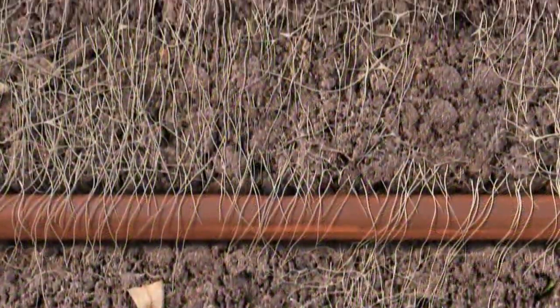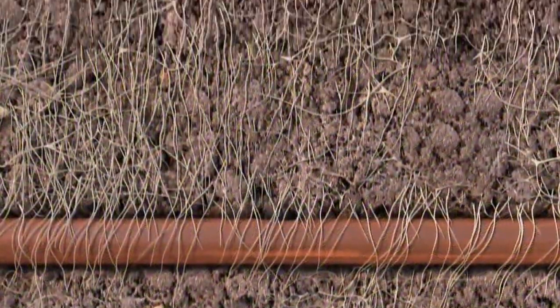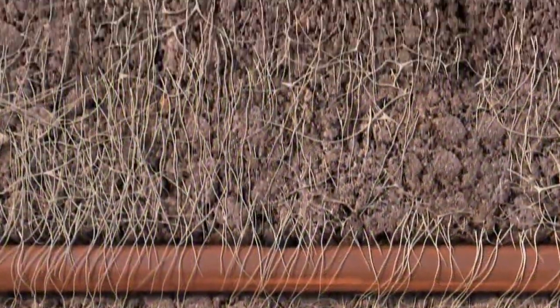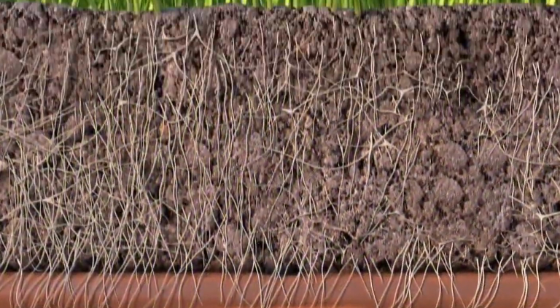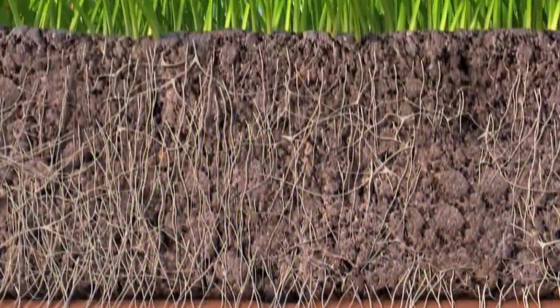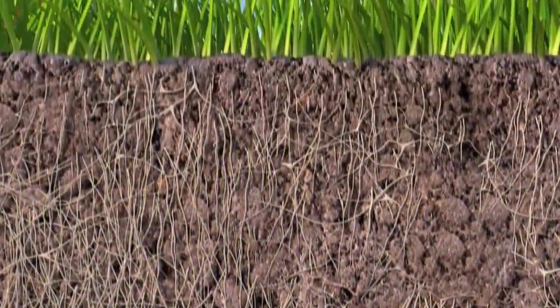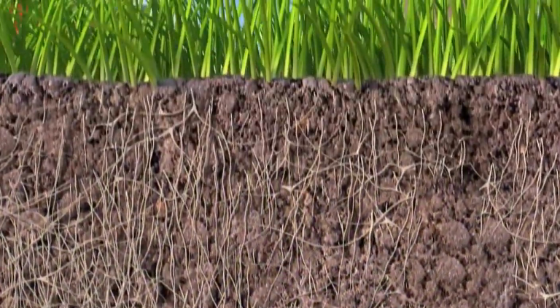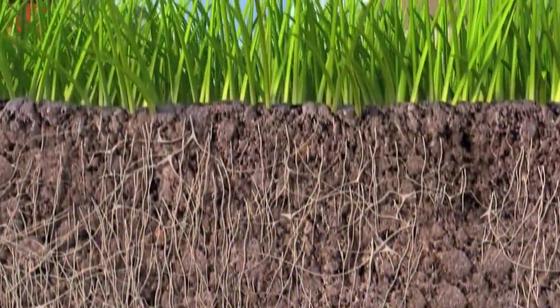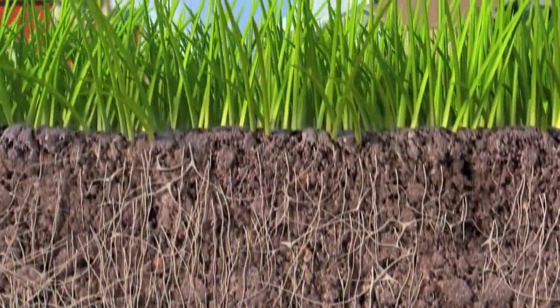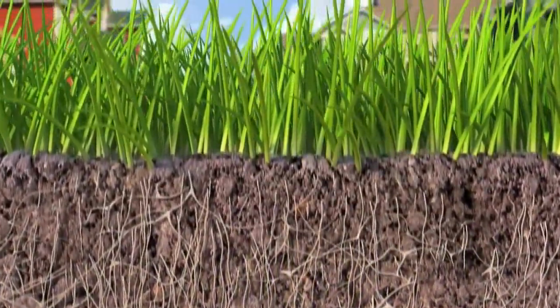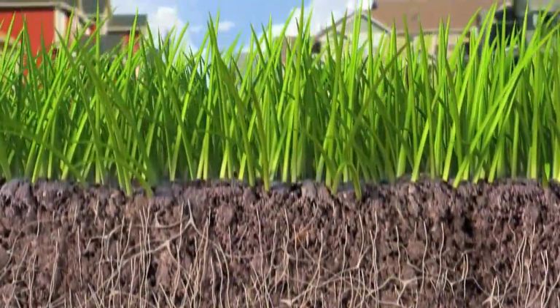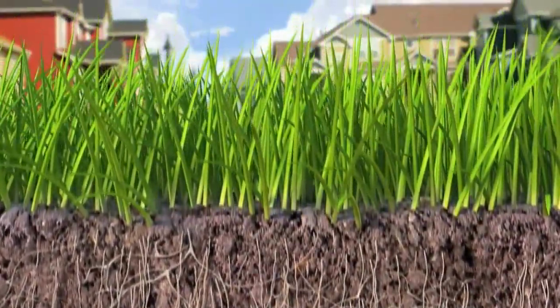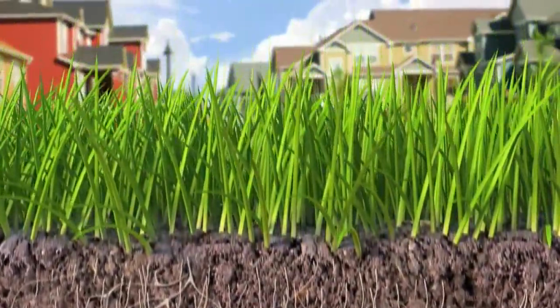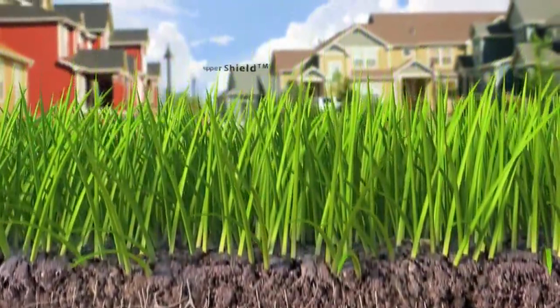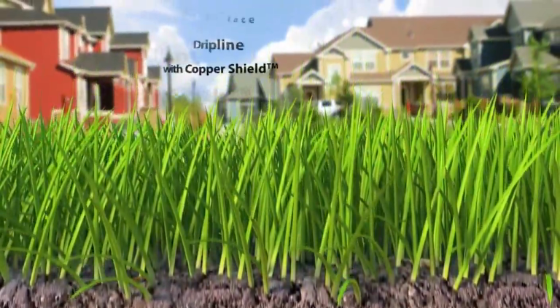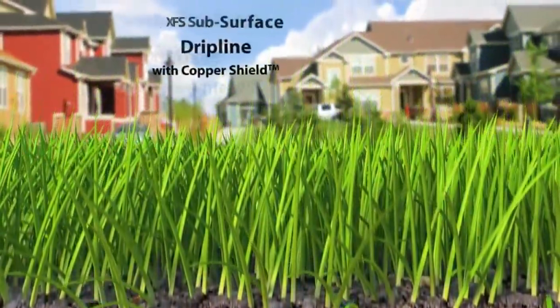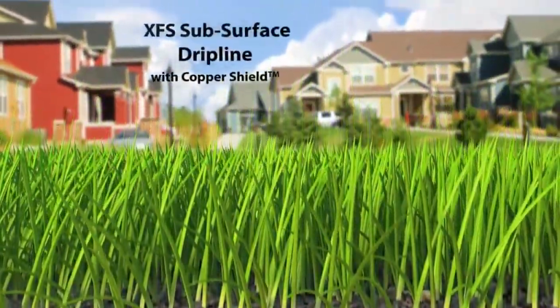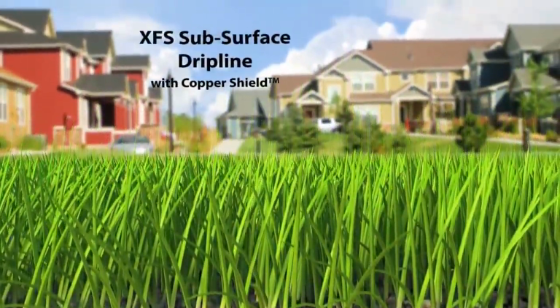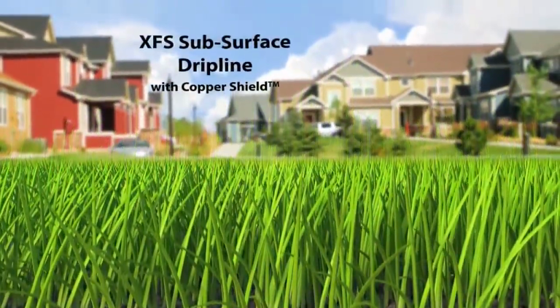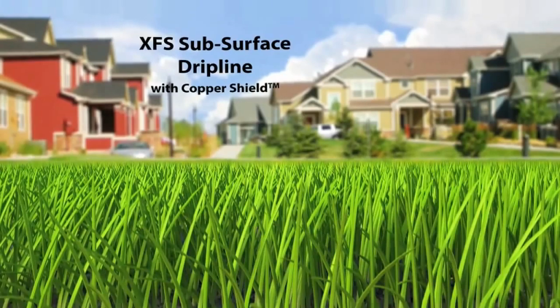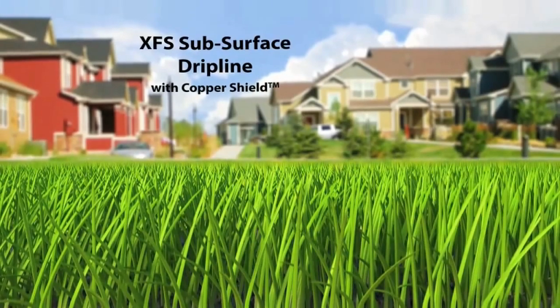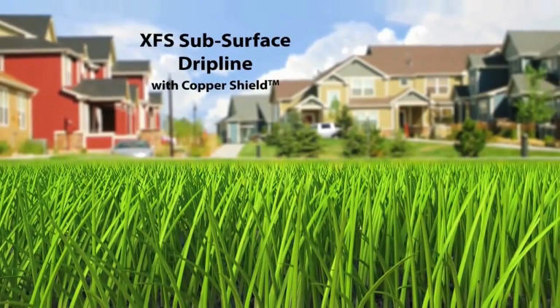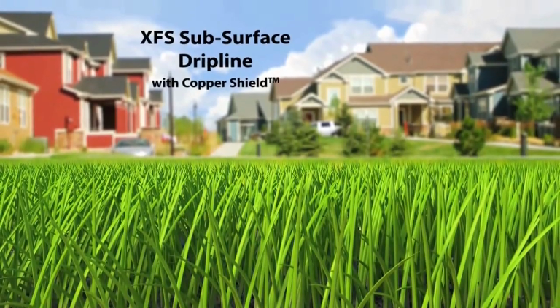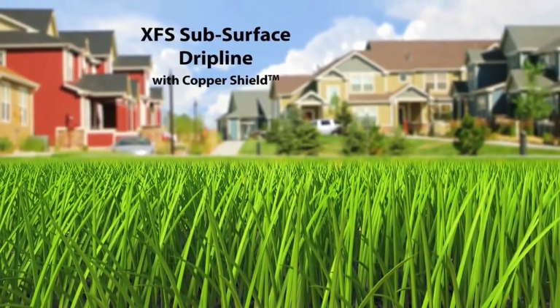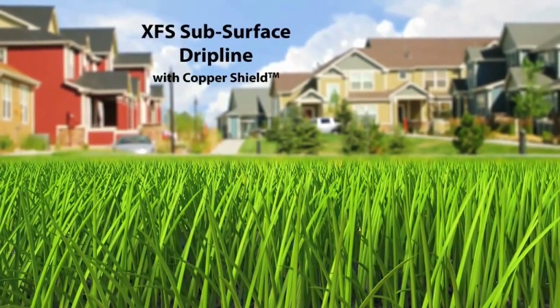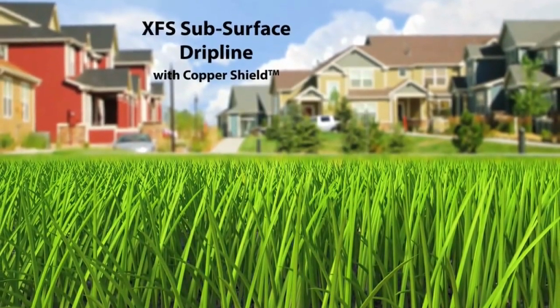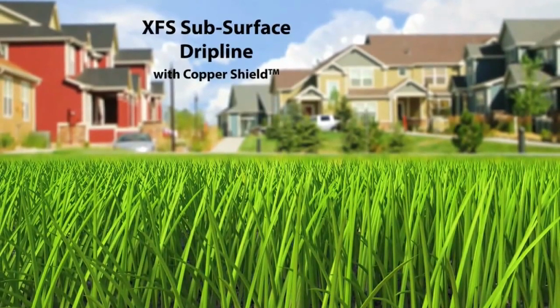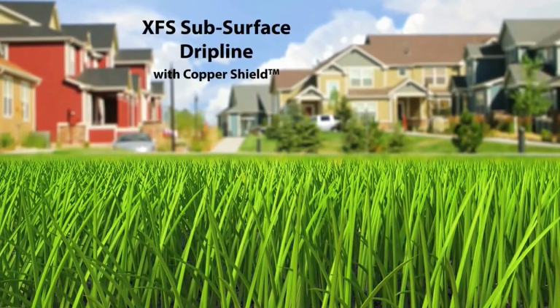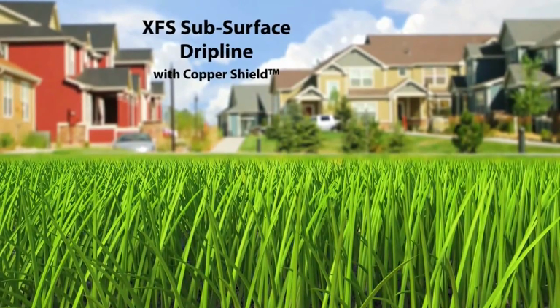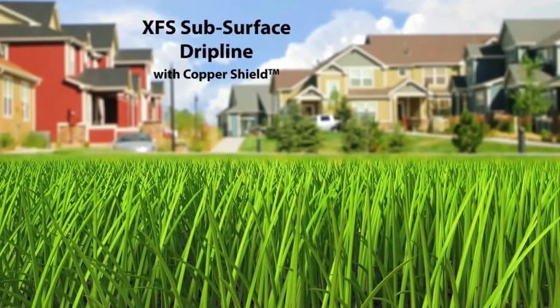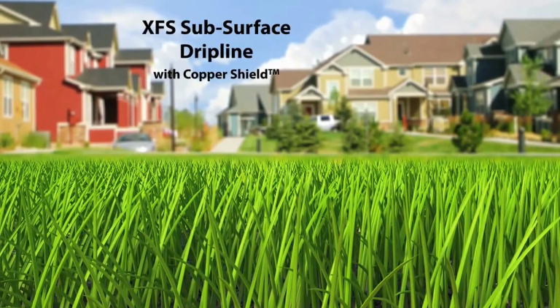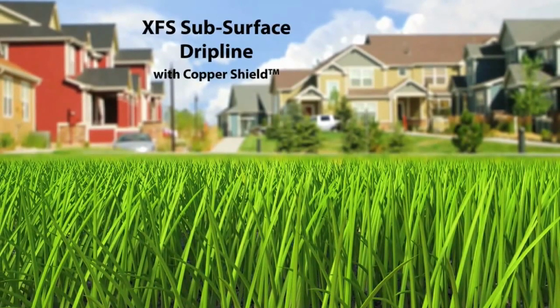XFS subsurface drip line with copper shield technology — another example of the intelligent use of water.